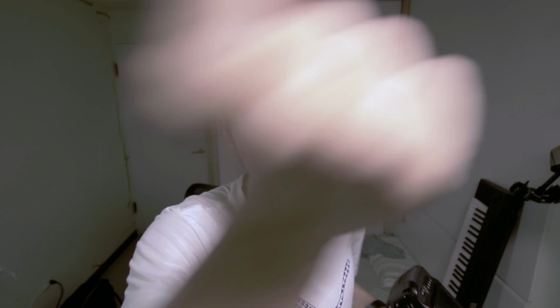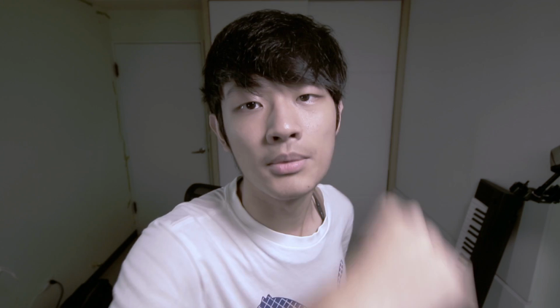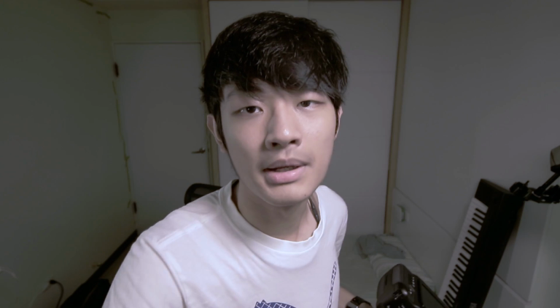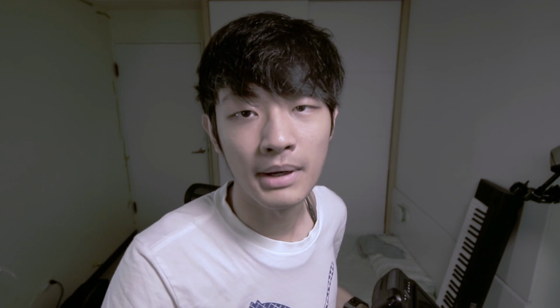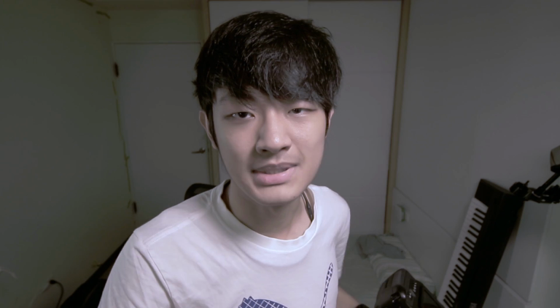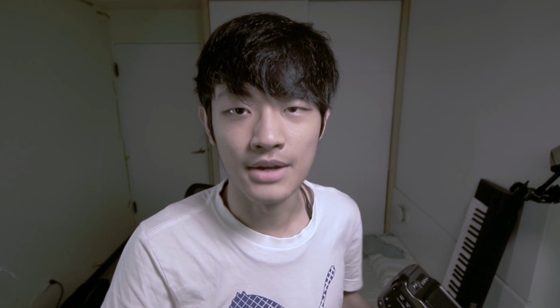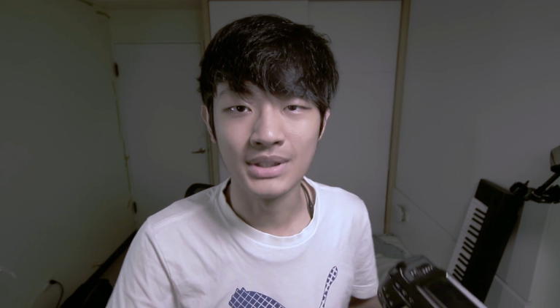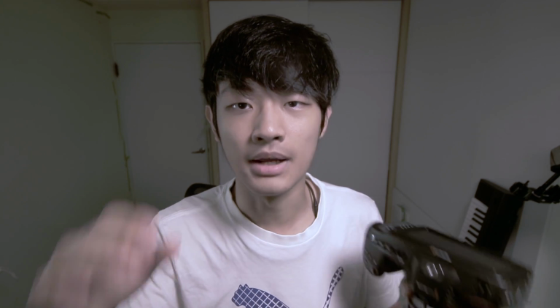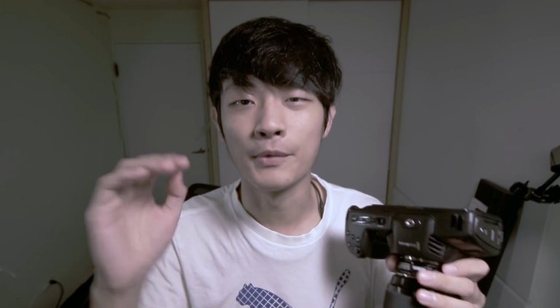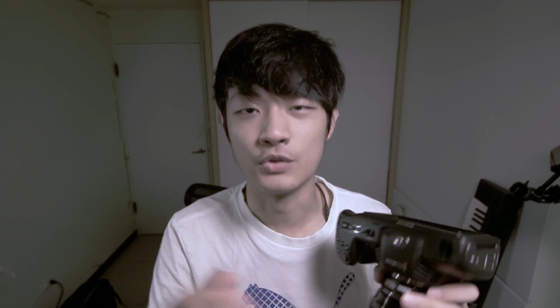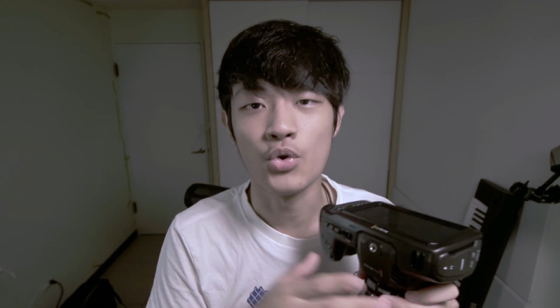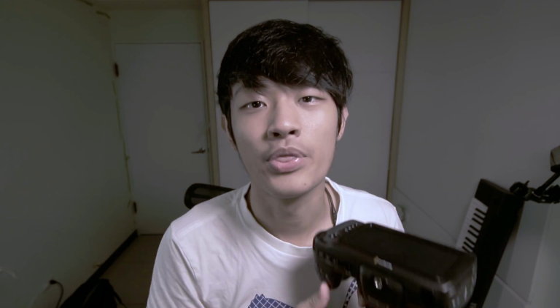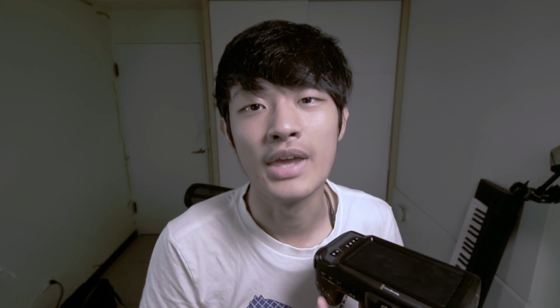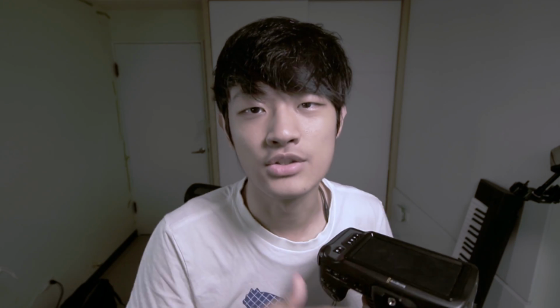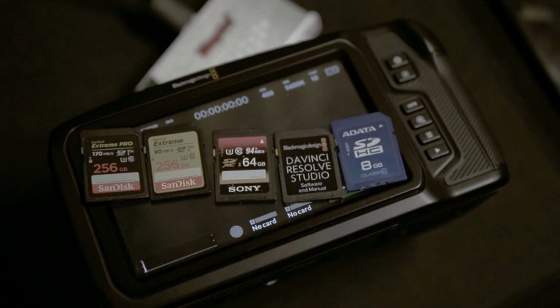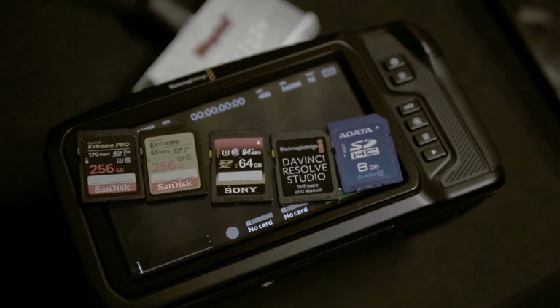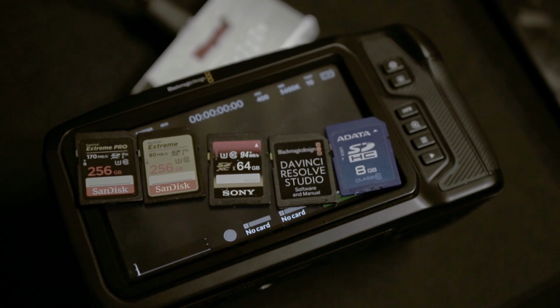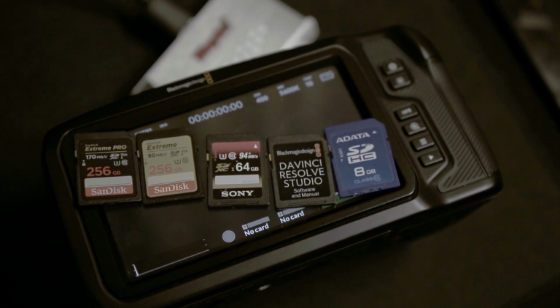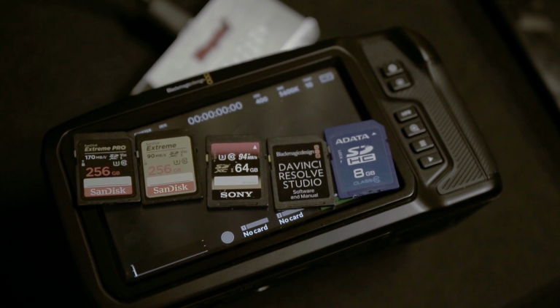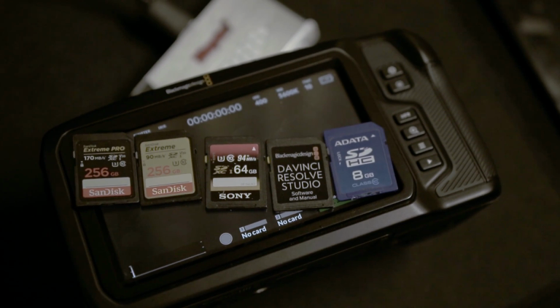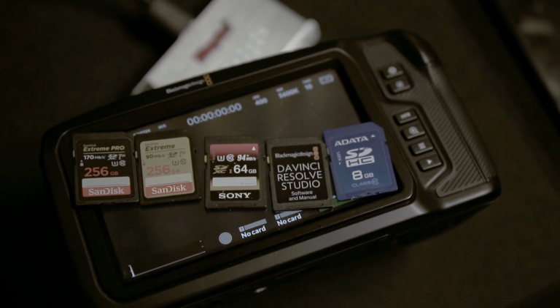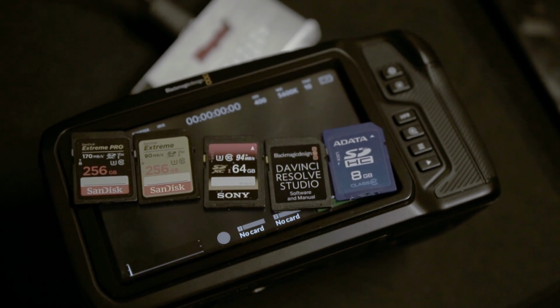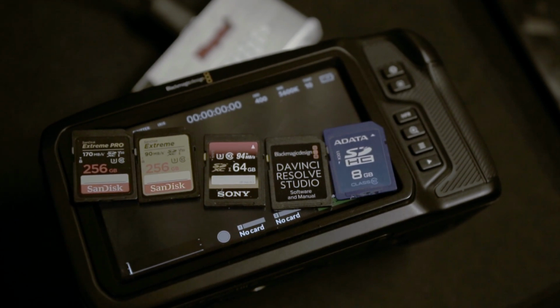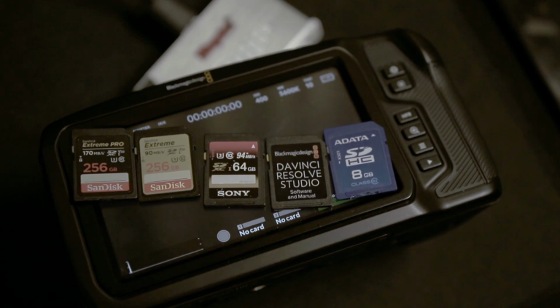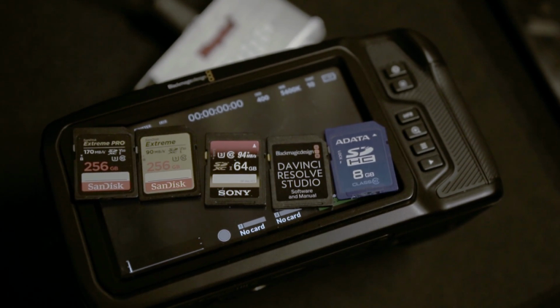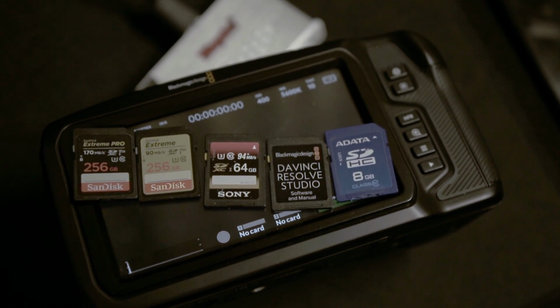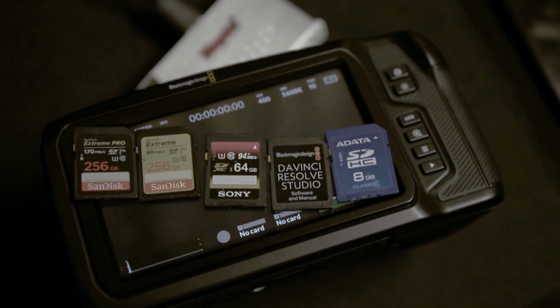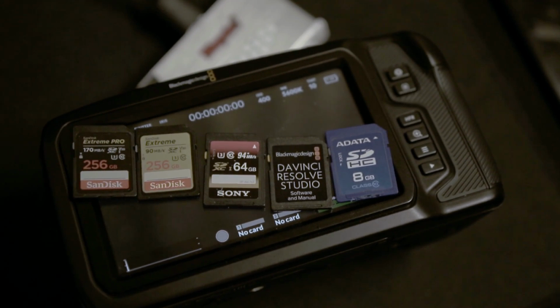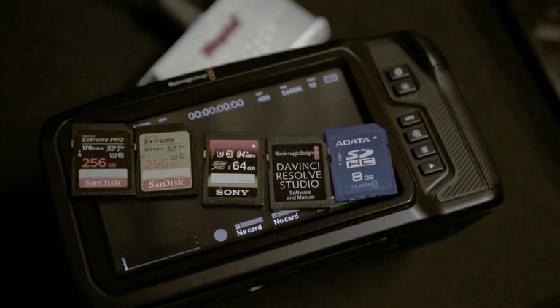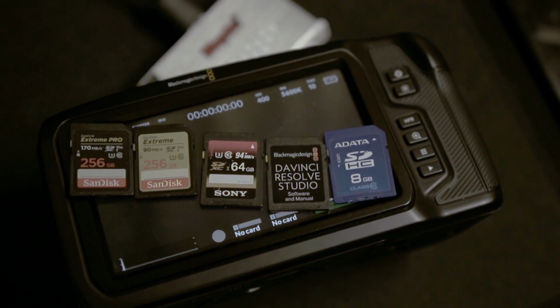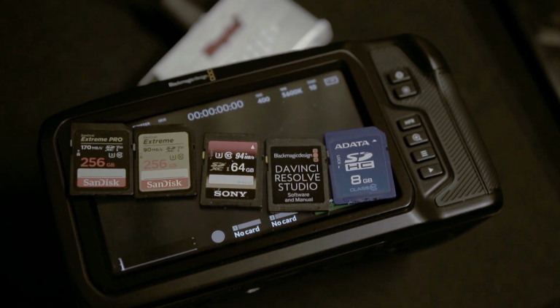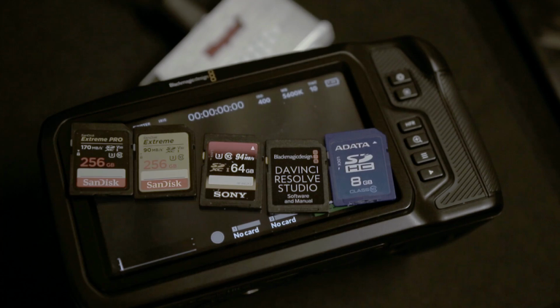Hello everybody, my name is Kaiwan. Today I'm going to share with you guys using a slow SD card to shoot Blackmagic RAW.